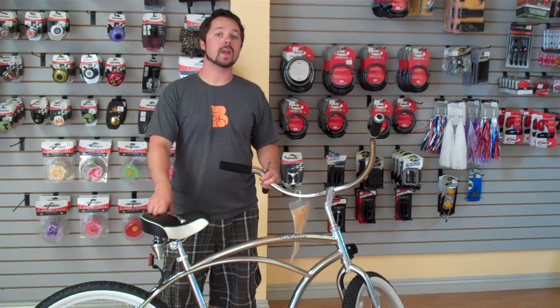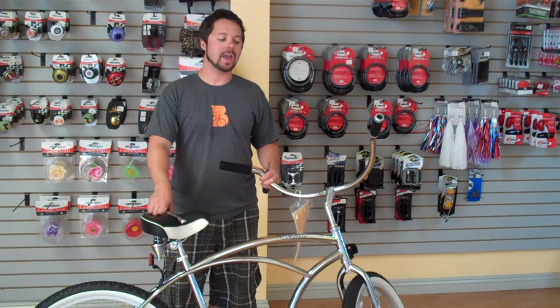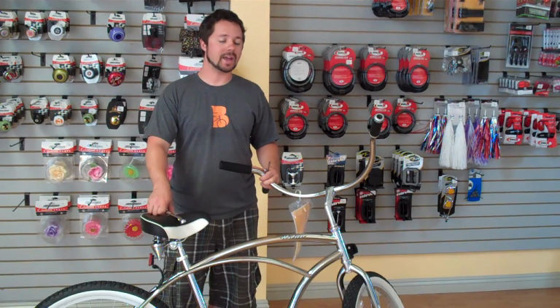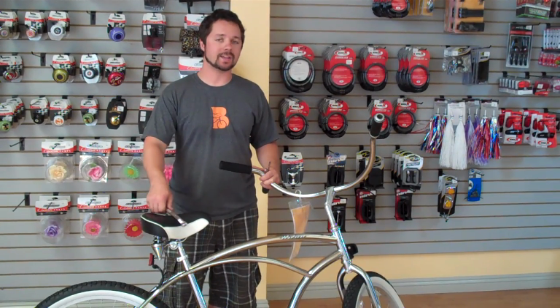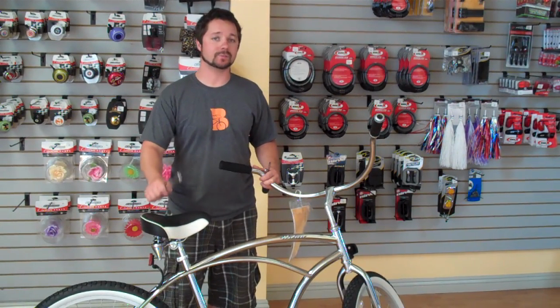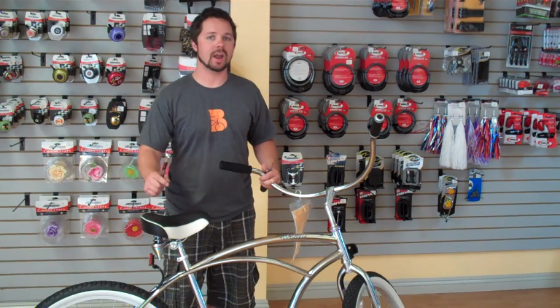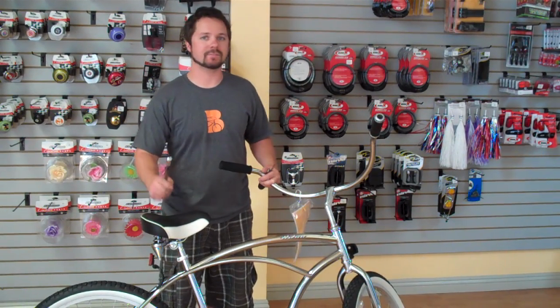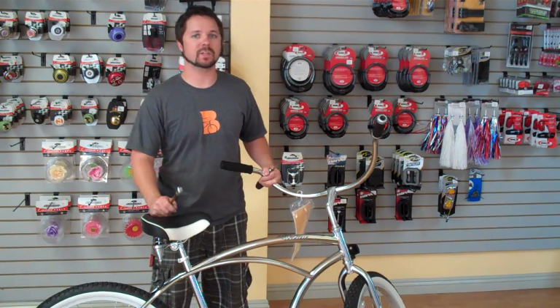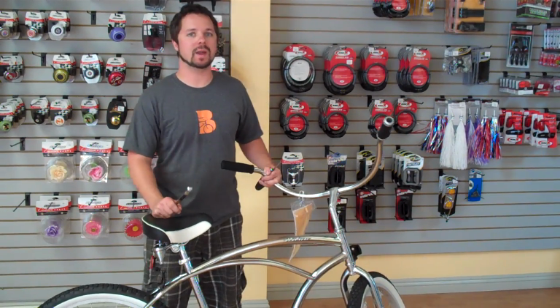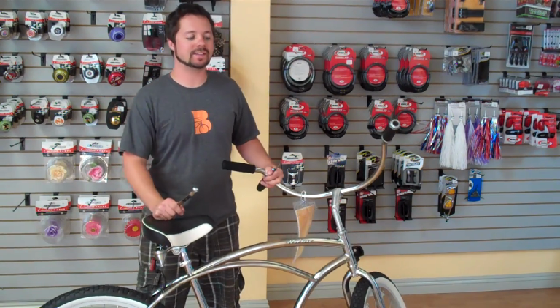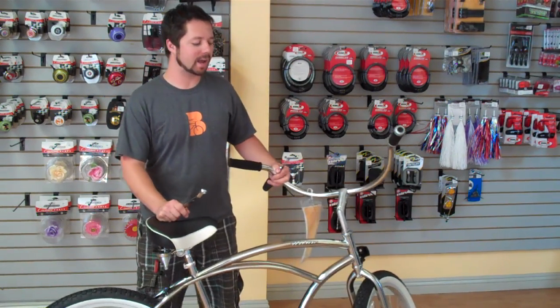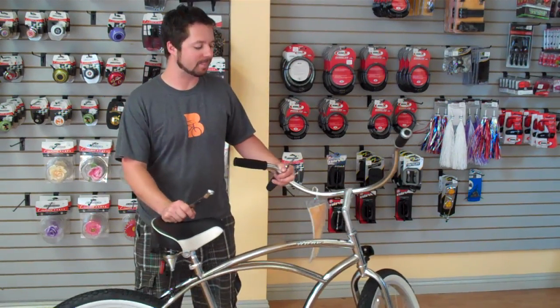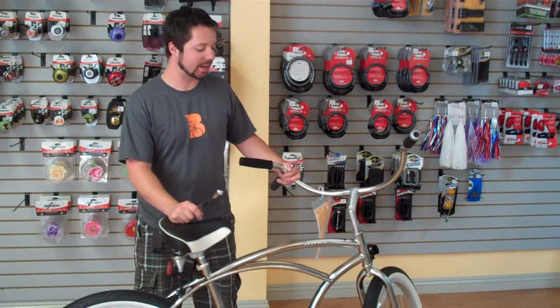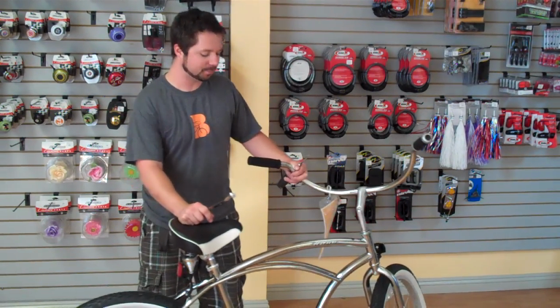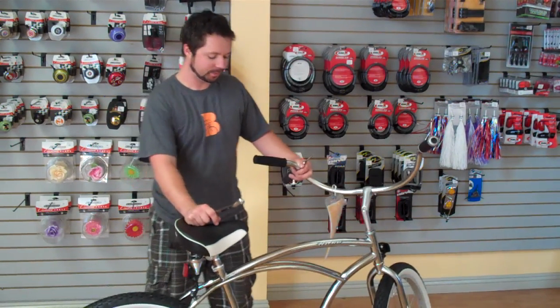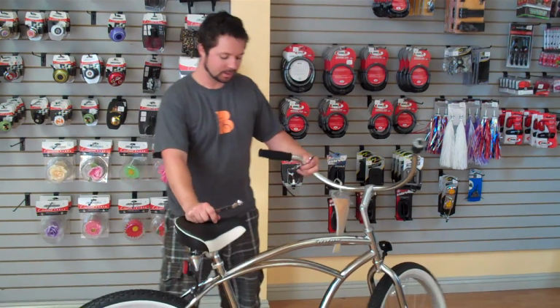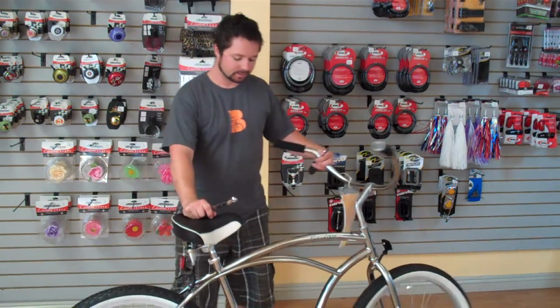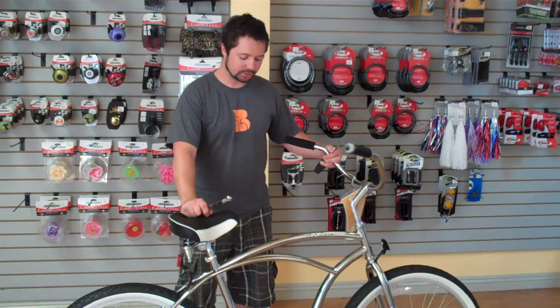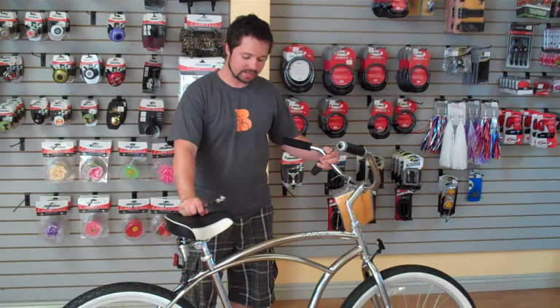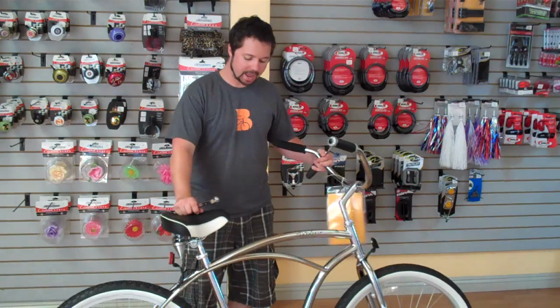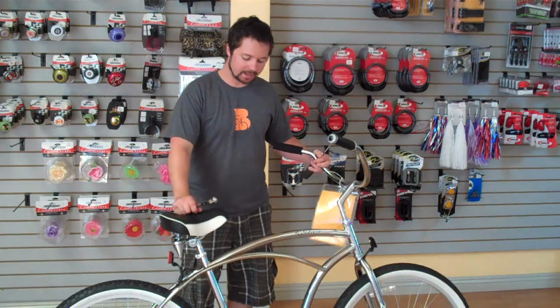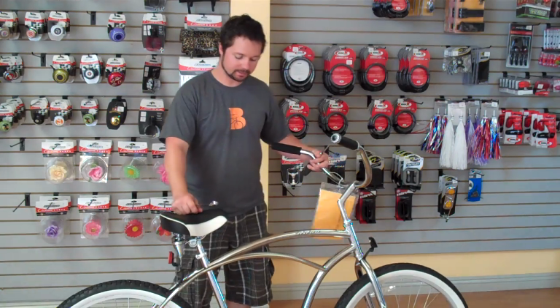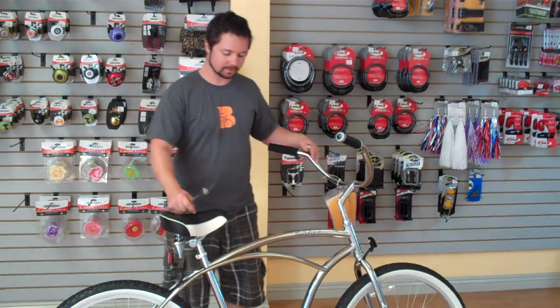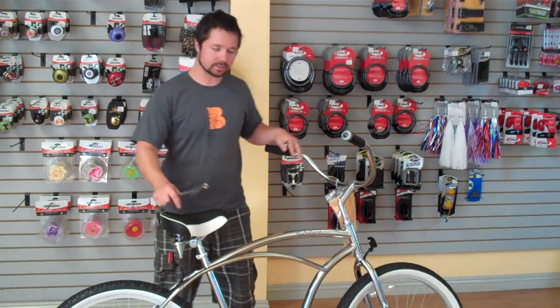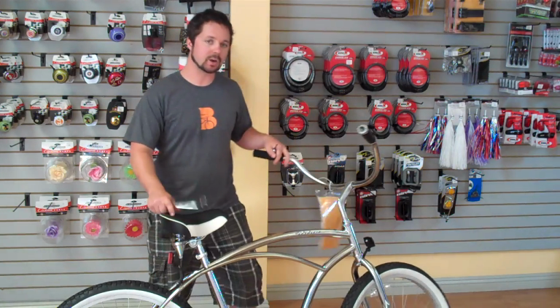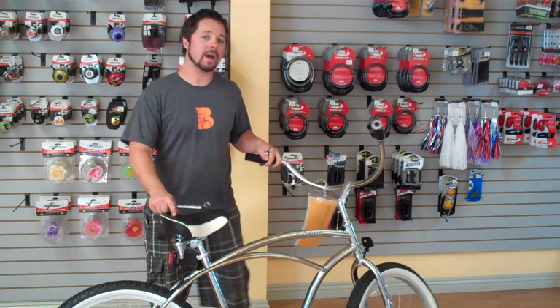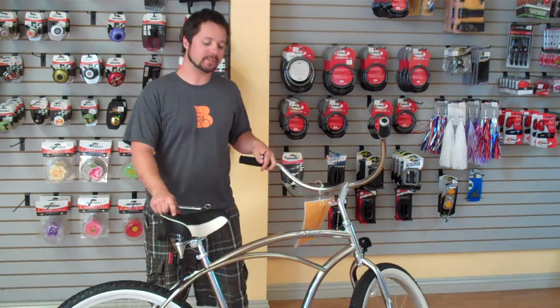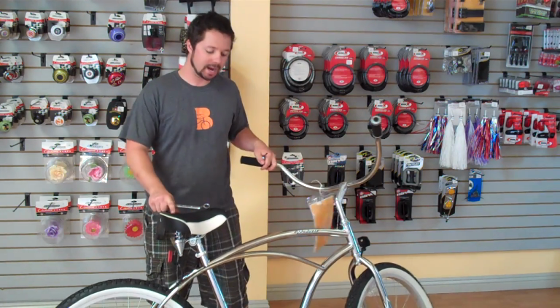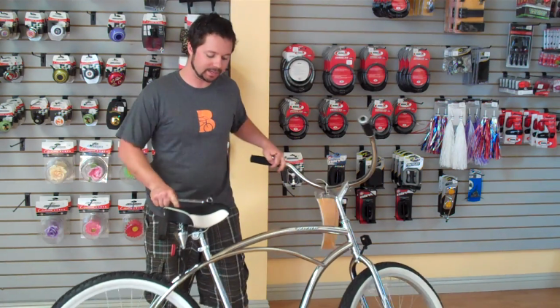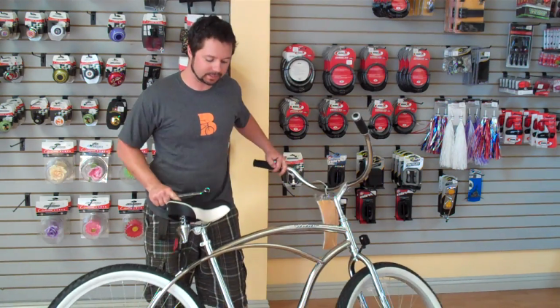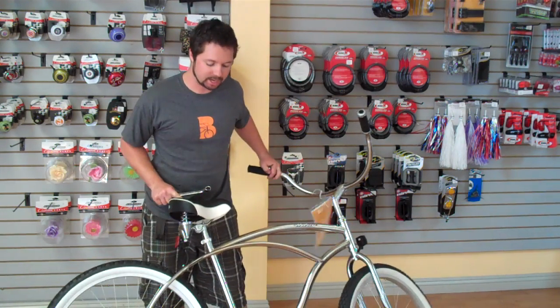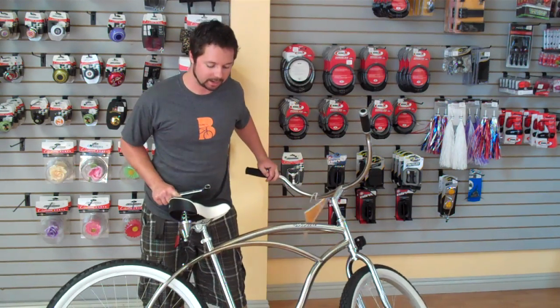Hey guys, it's Ryan from beachbikes.com. Today we're going to talk about tightening the chain.